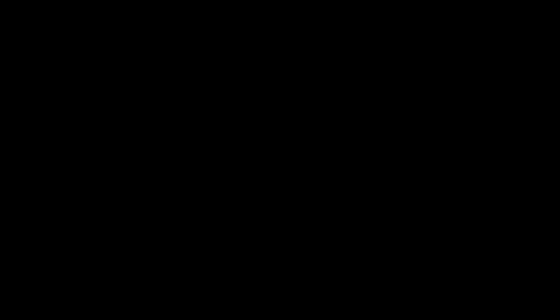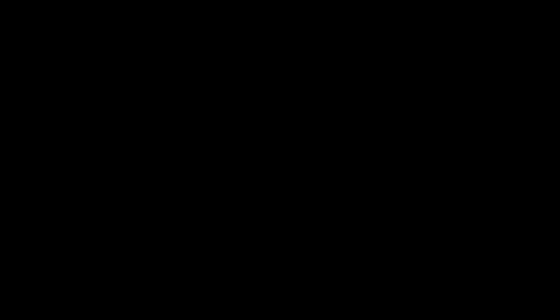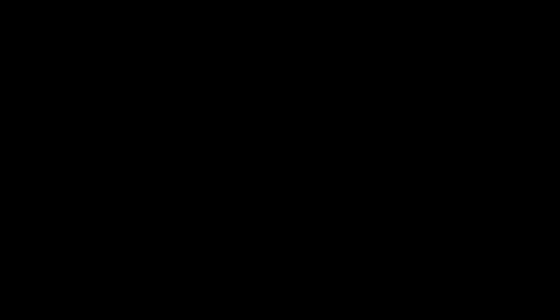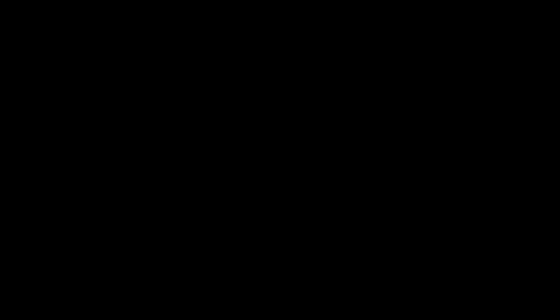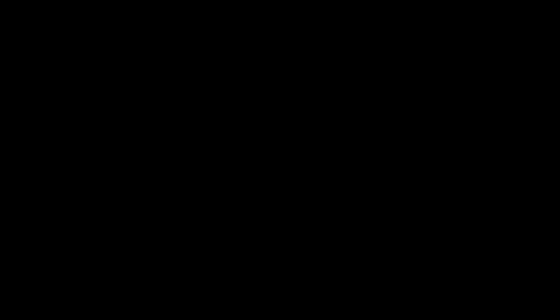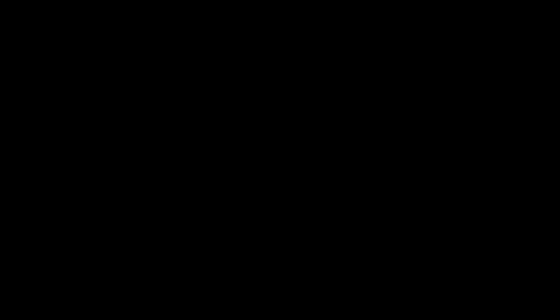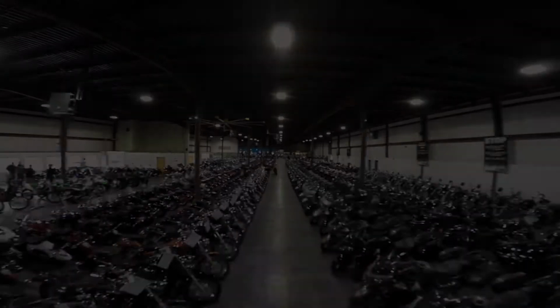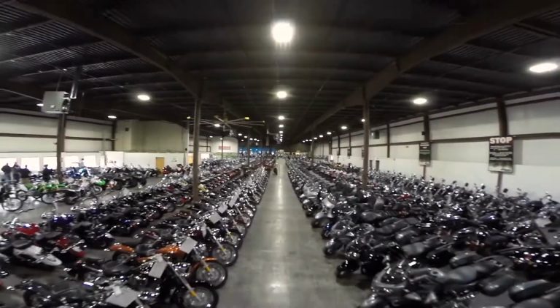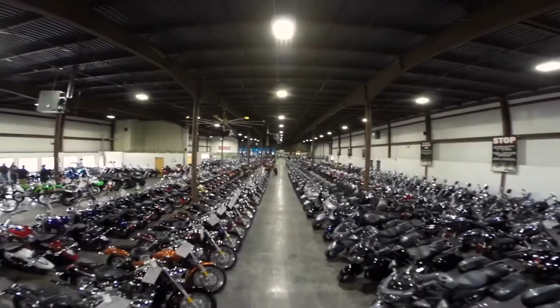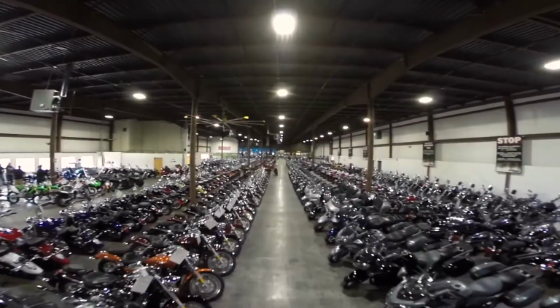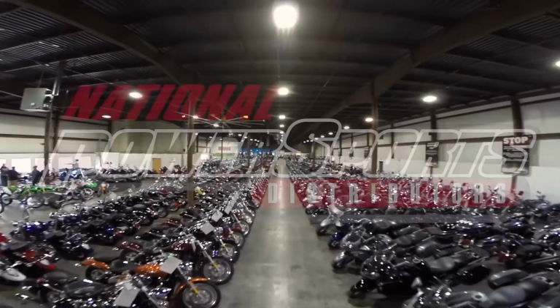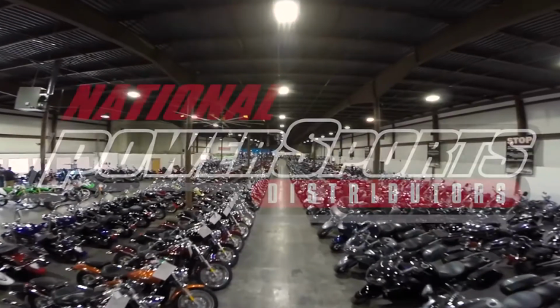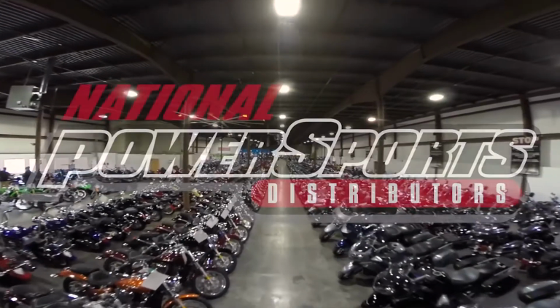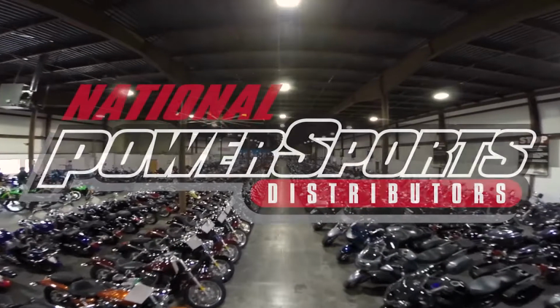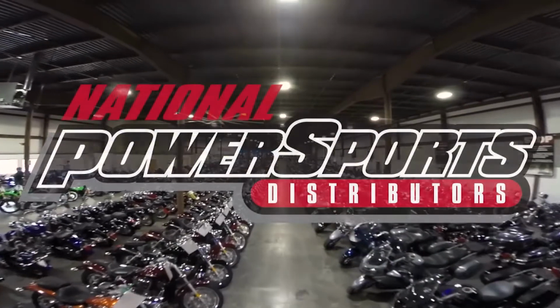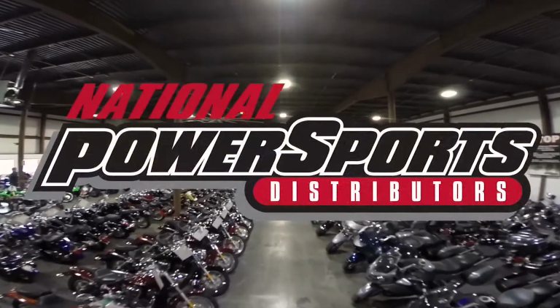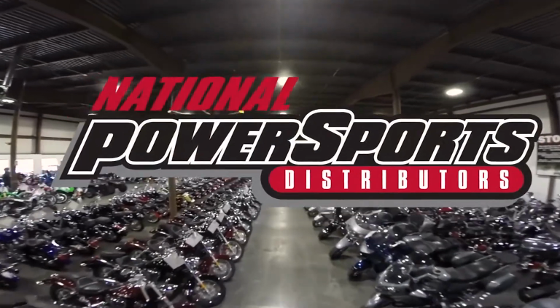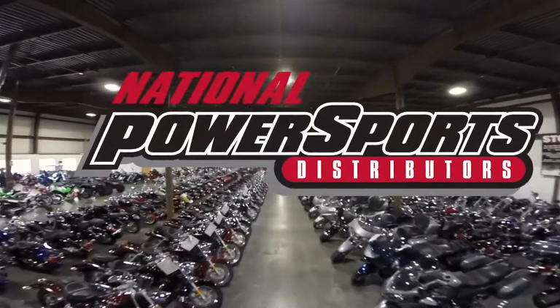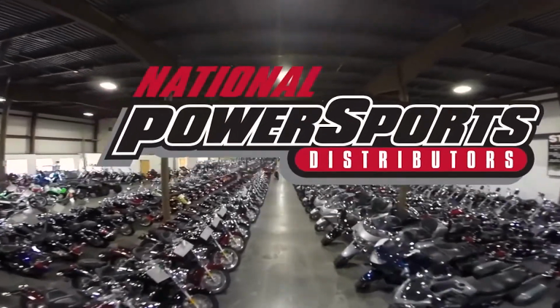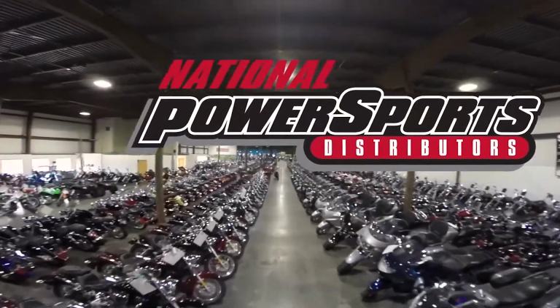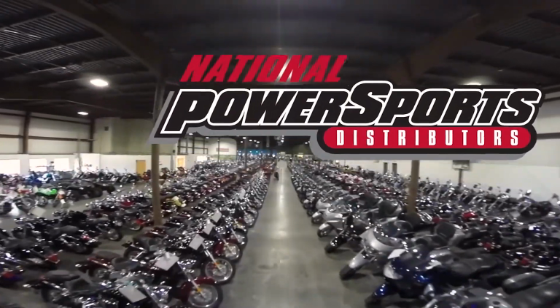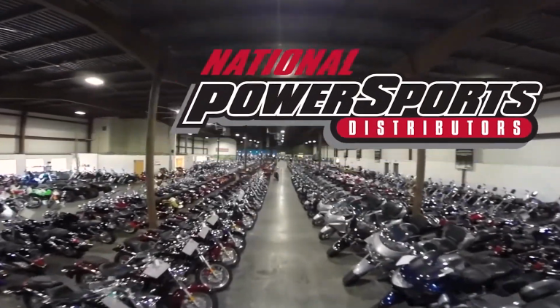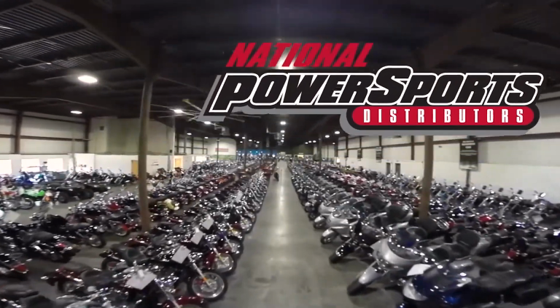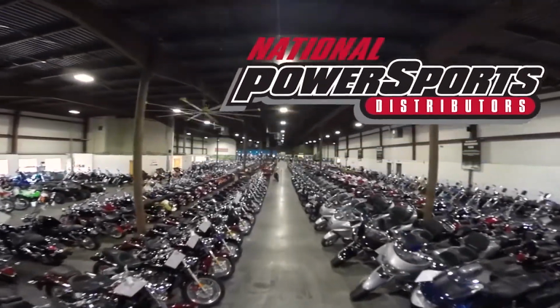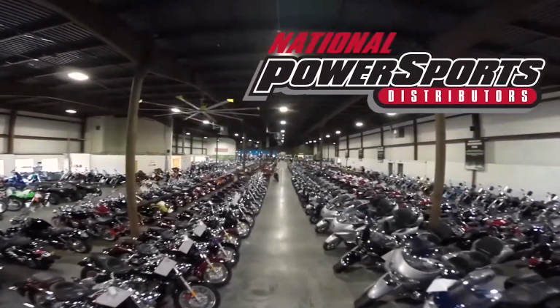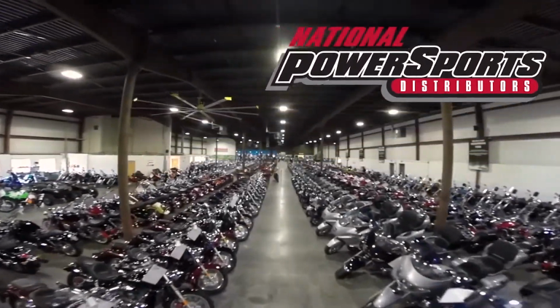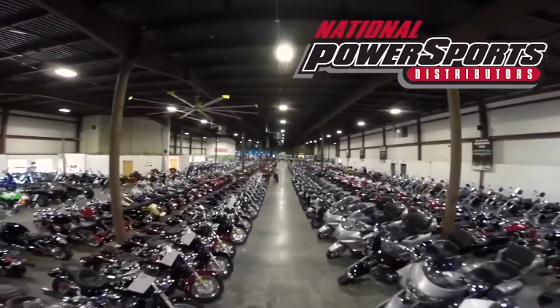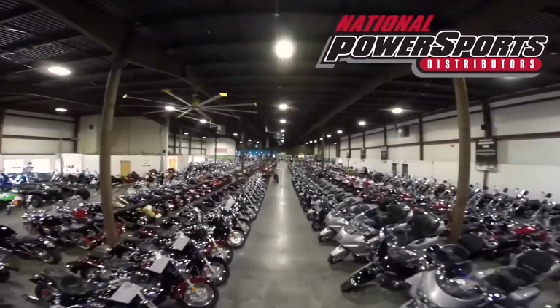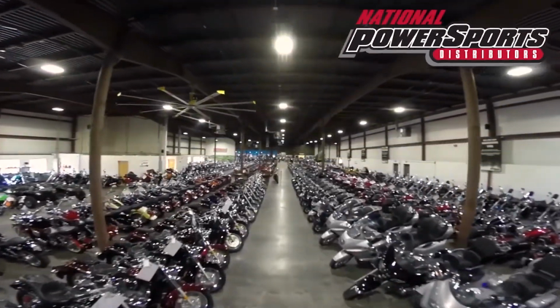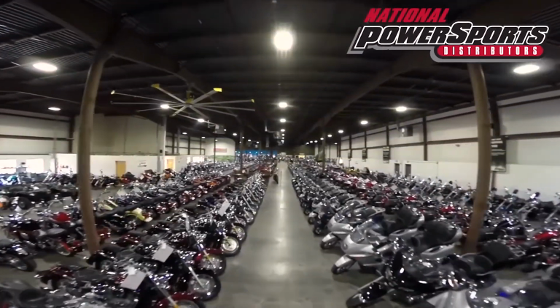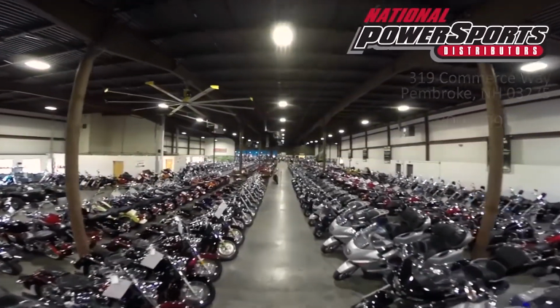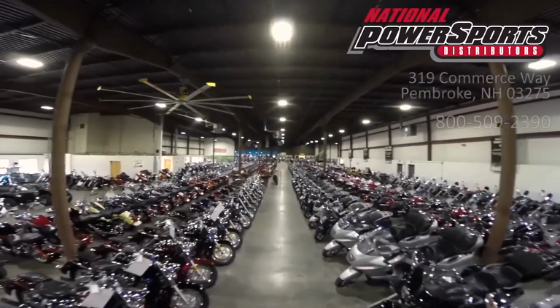This vehicle has received our premium service and detail, and comes covered under a 90-day nationwide warranty.